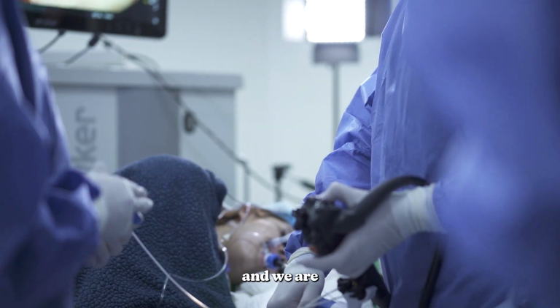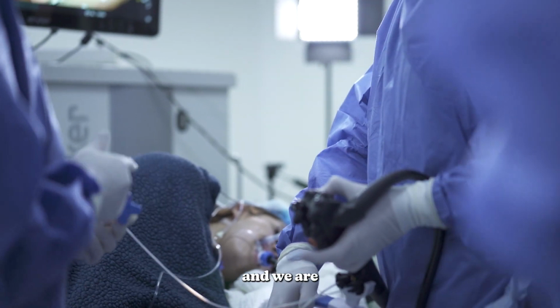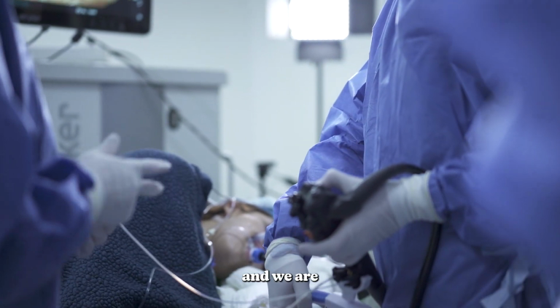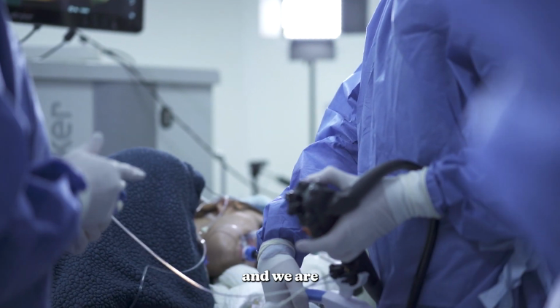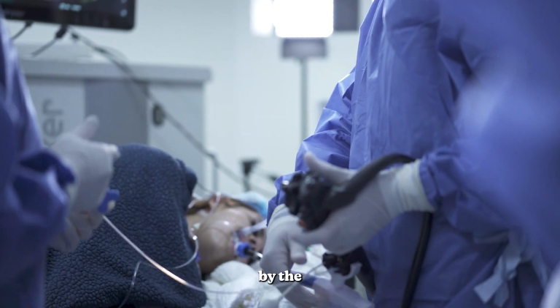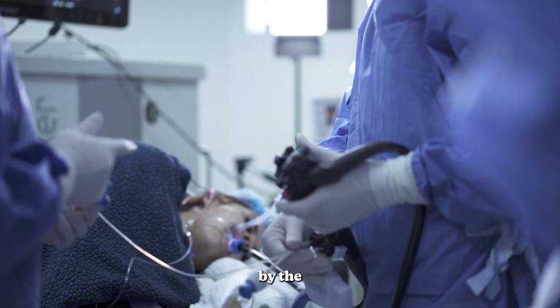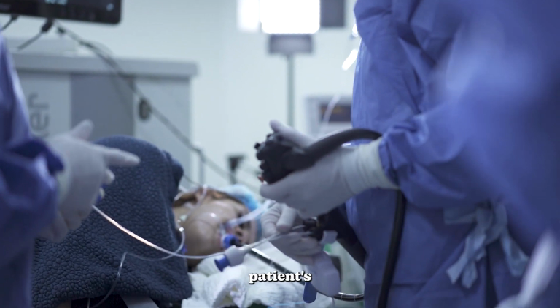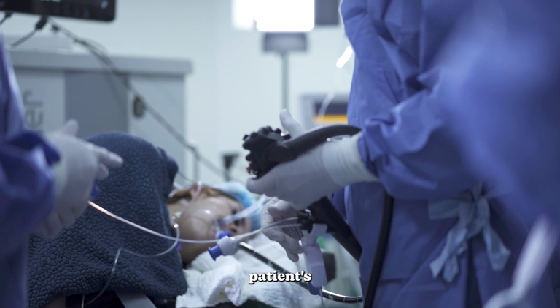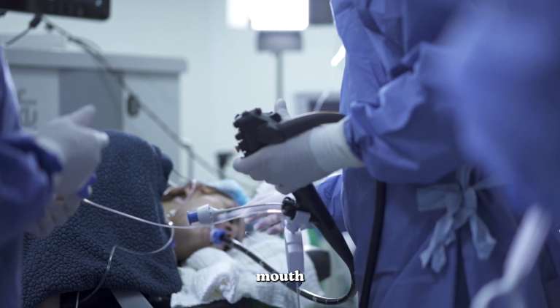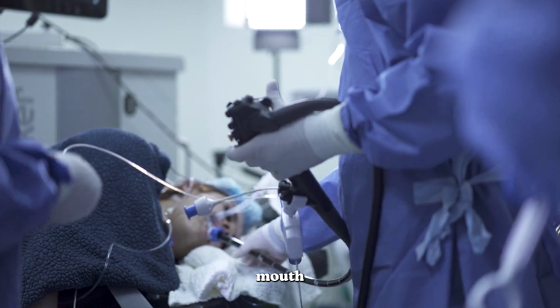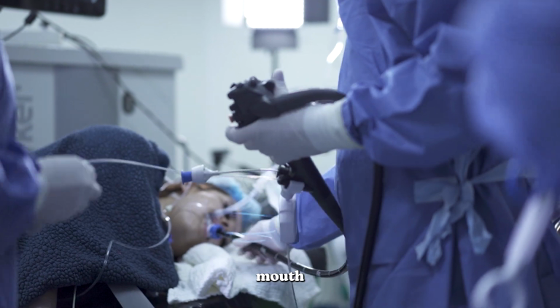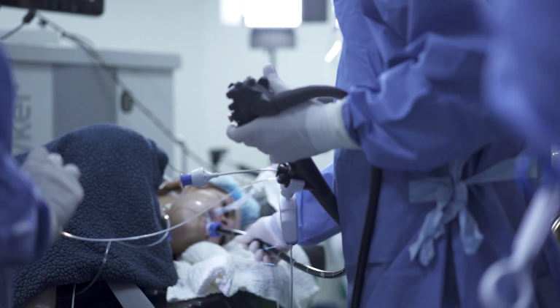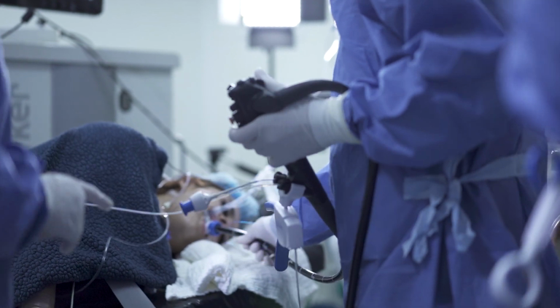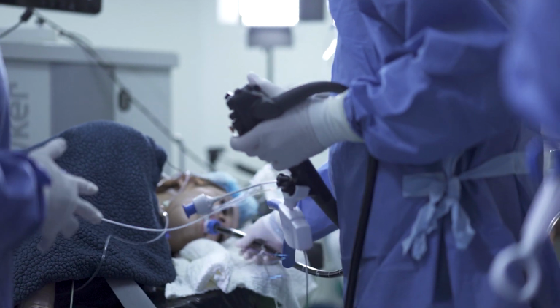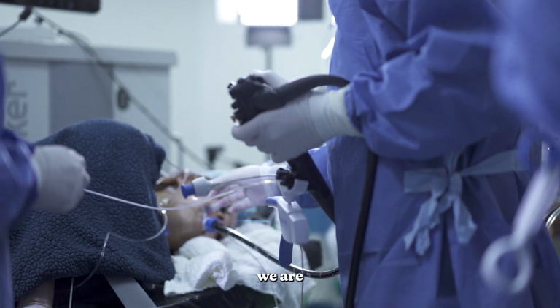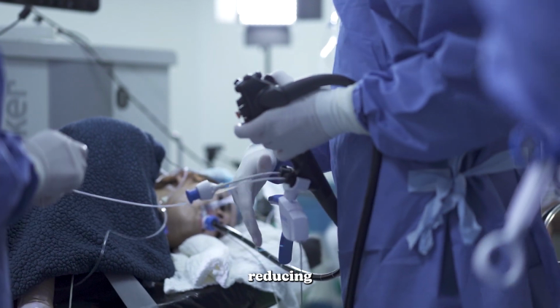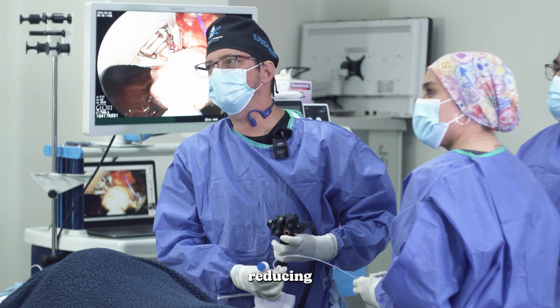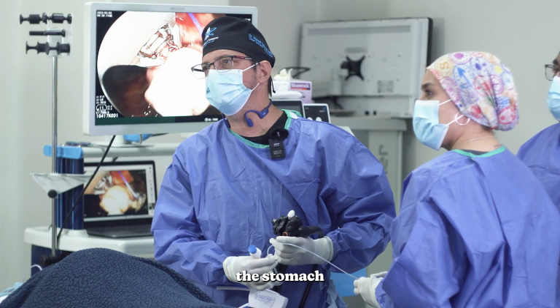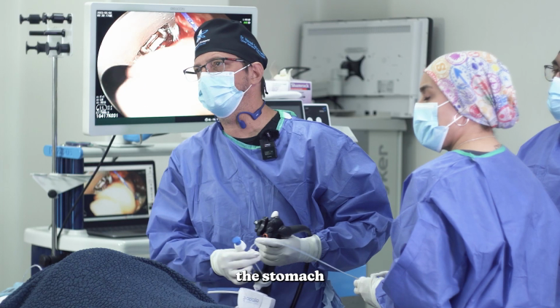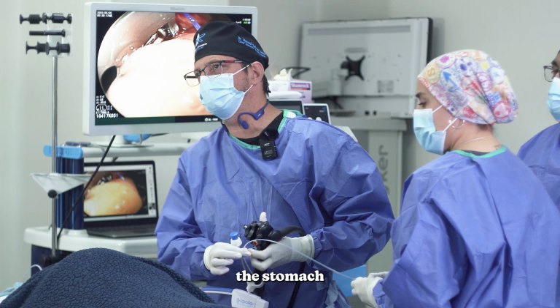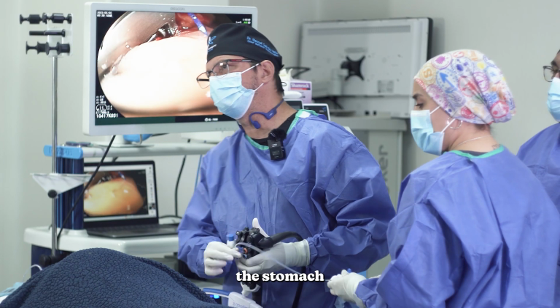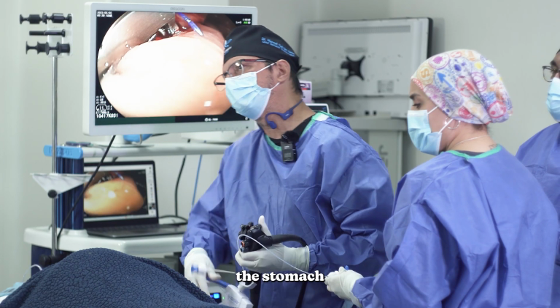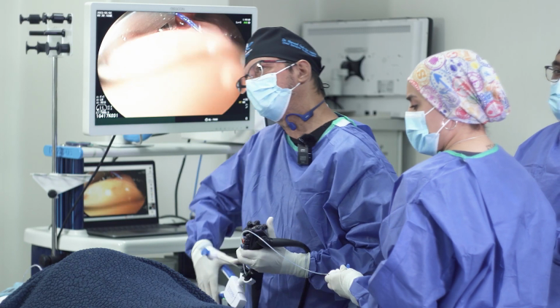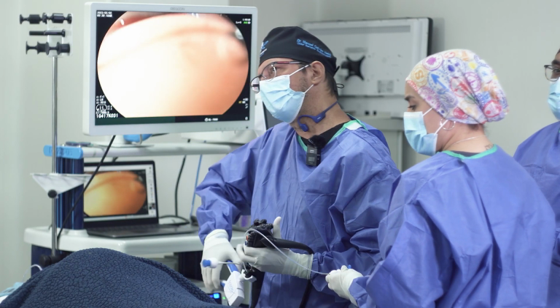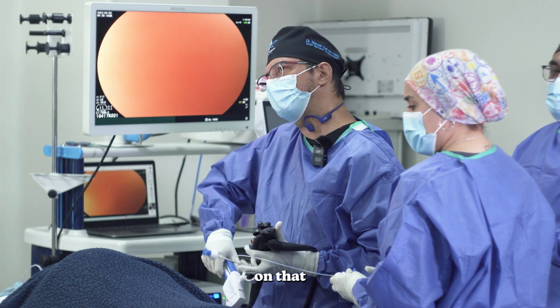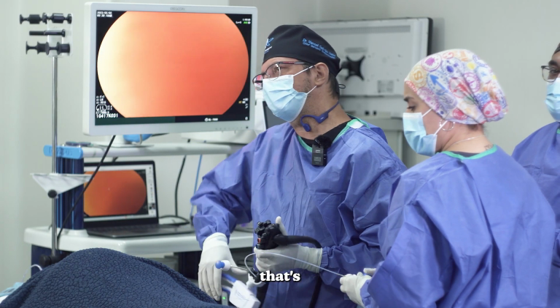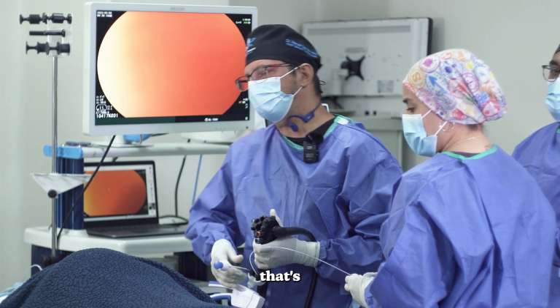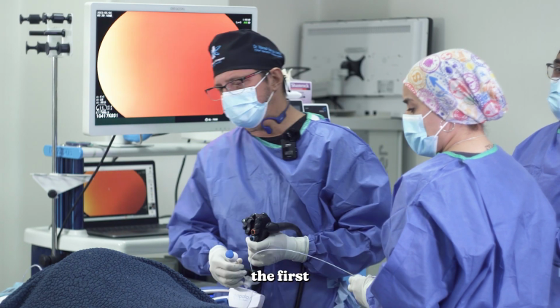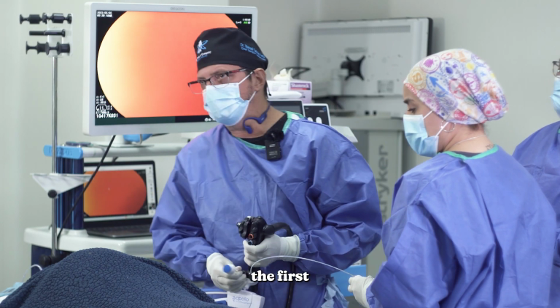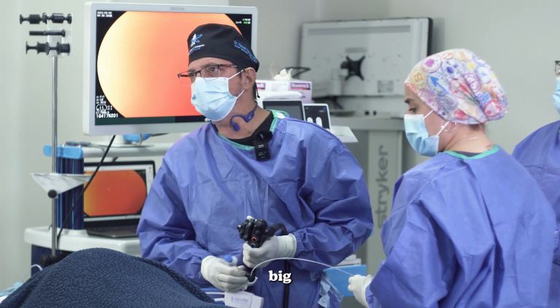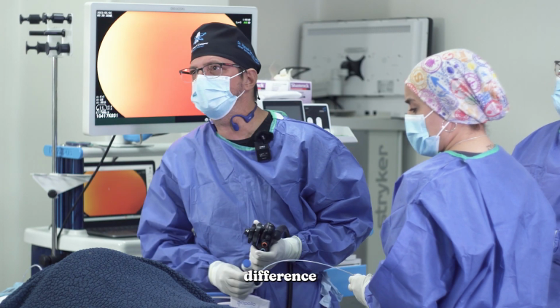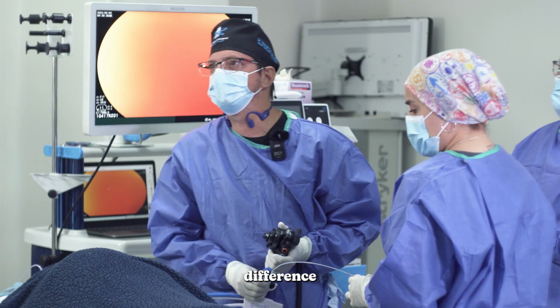We are going through the patient's mouth and we are reducing the stomach. That's the first big difference.